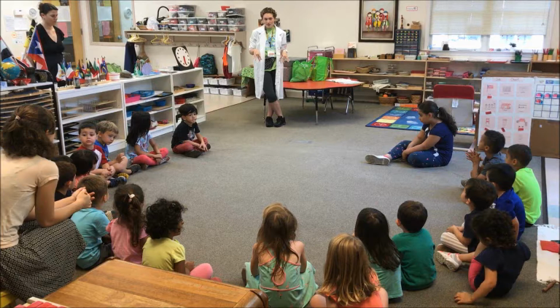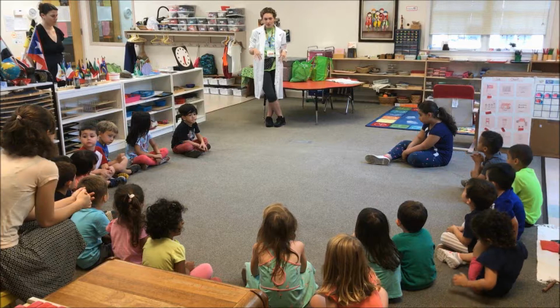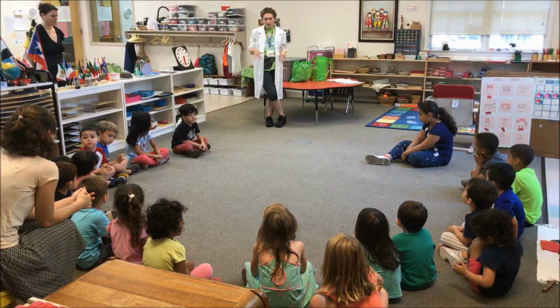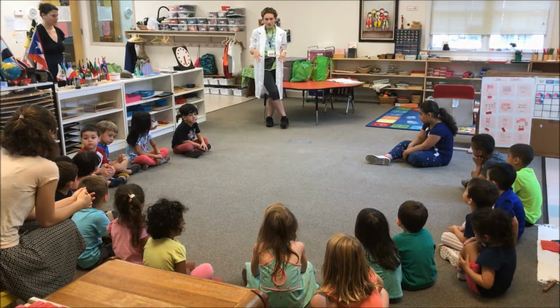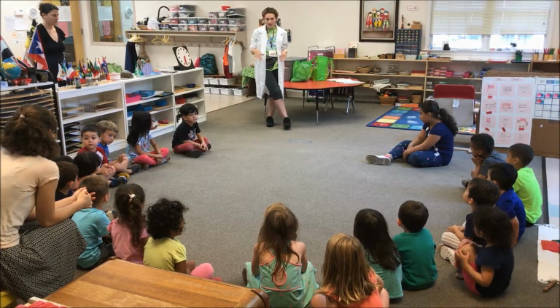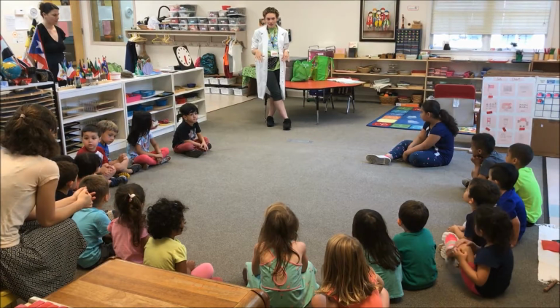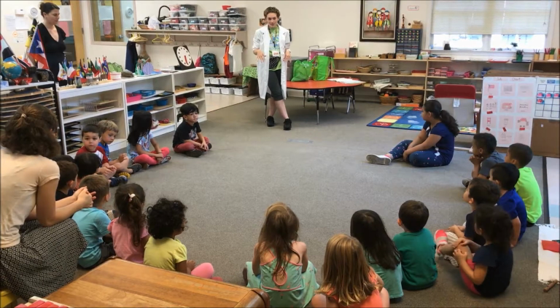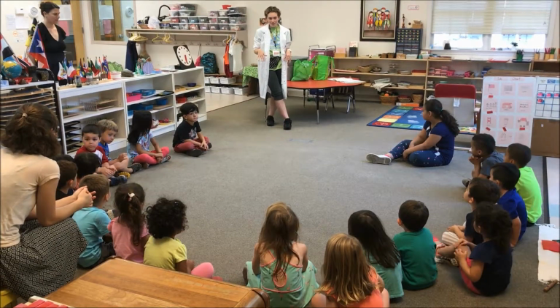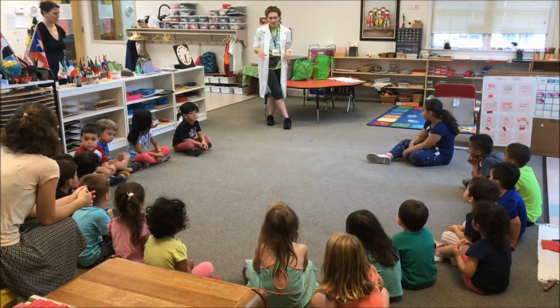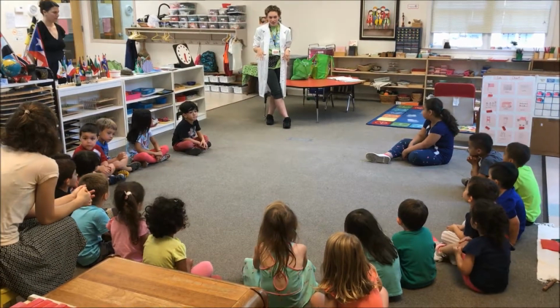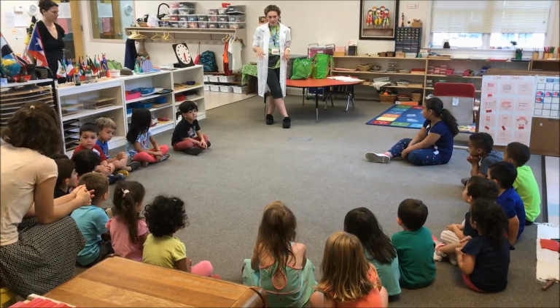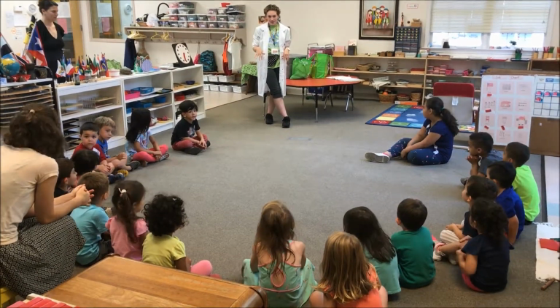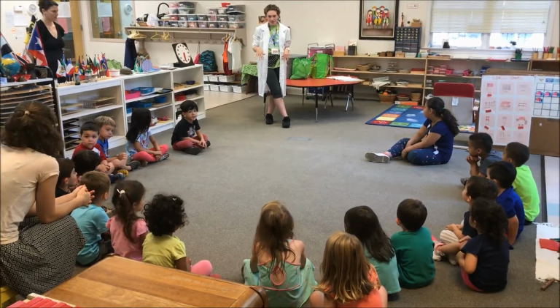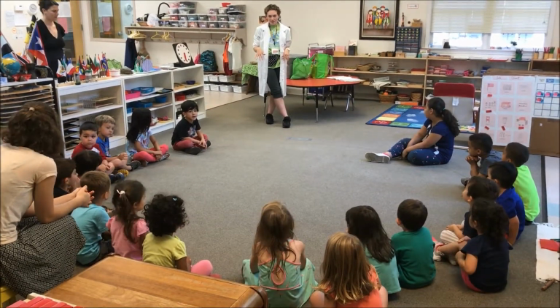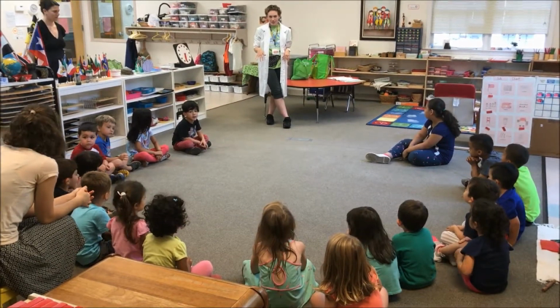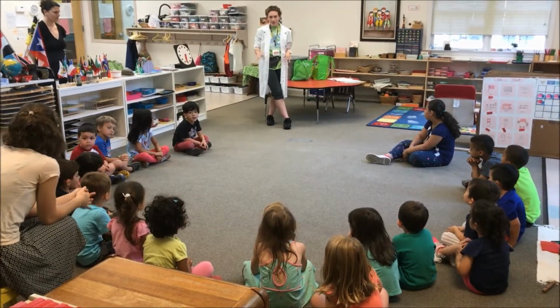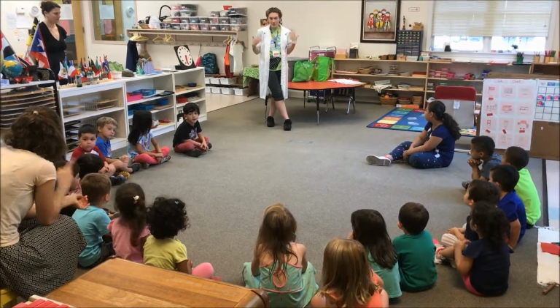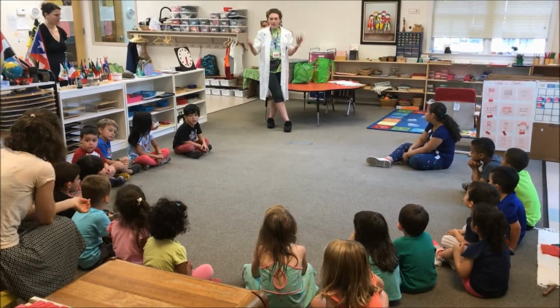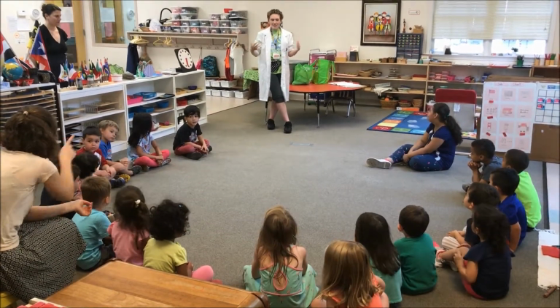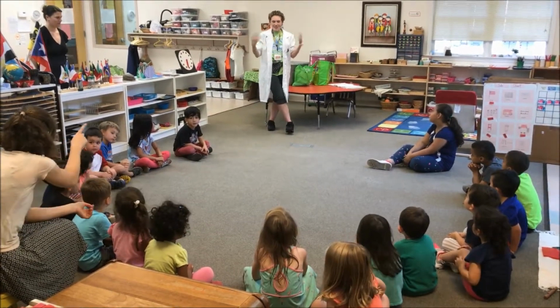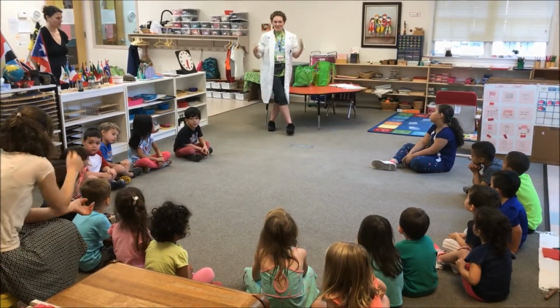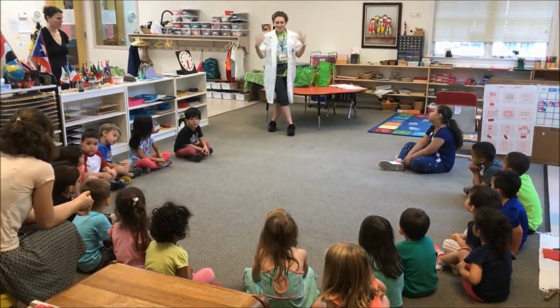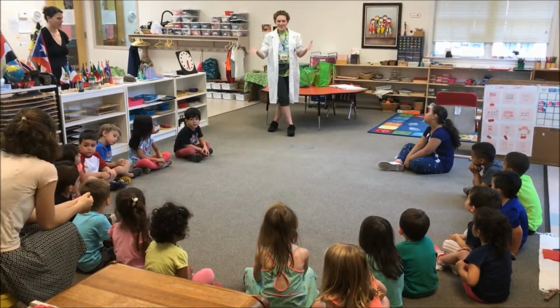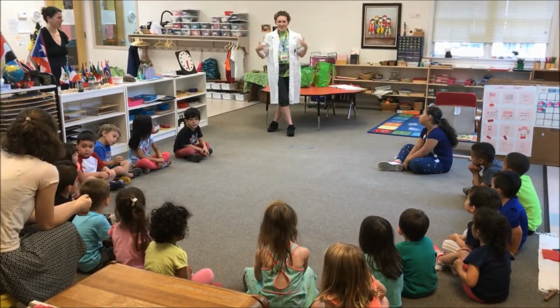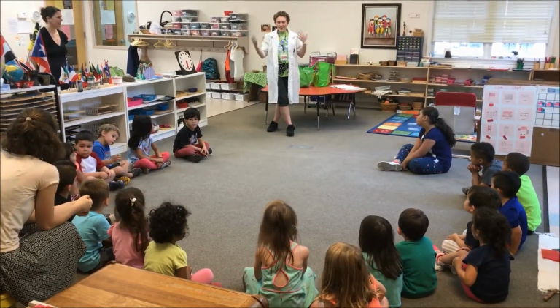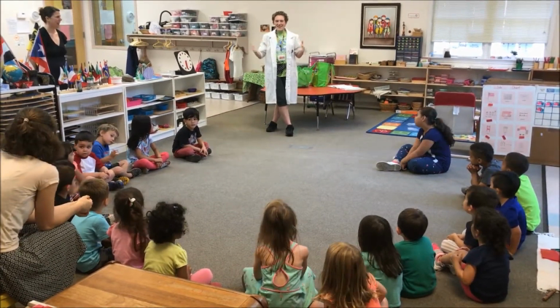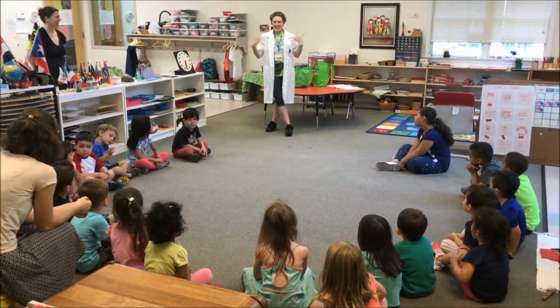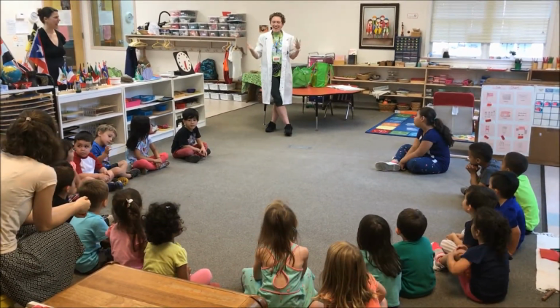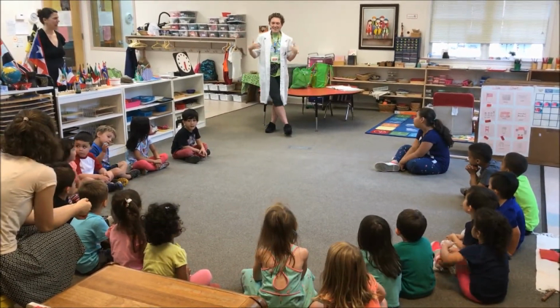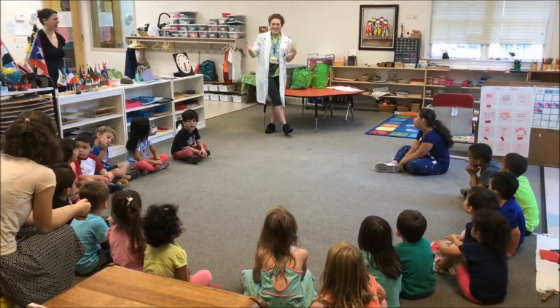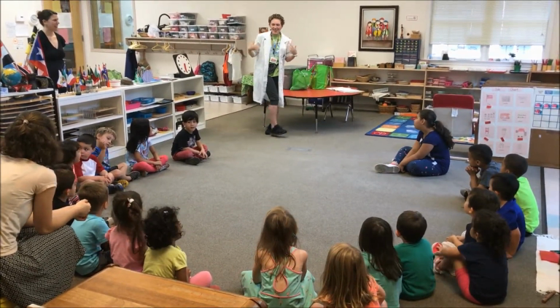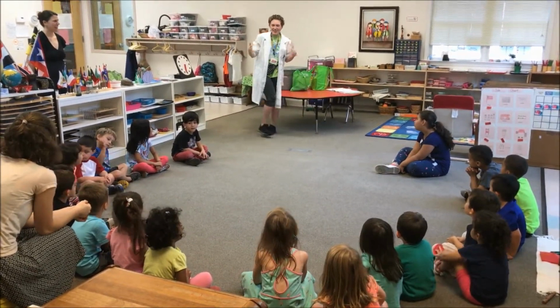Can we have fun today? Yeah! Can we have fun today? Yeah! There you go.